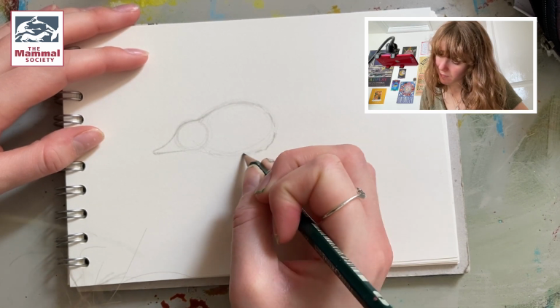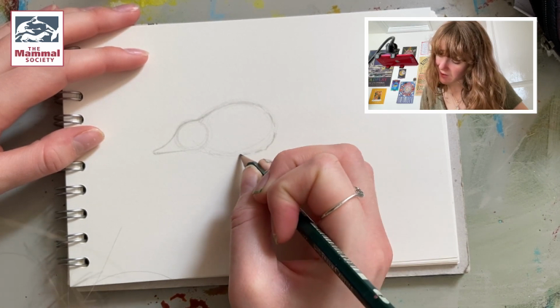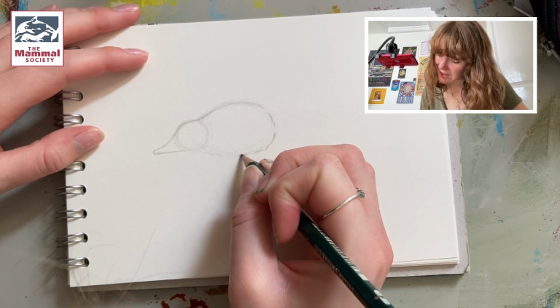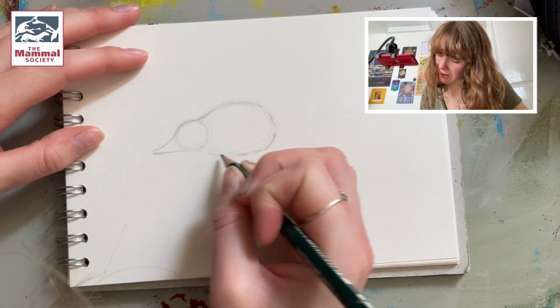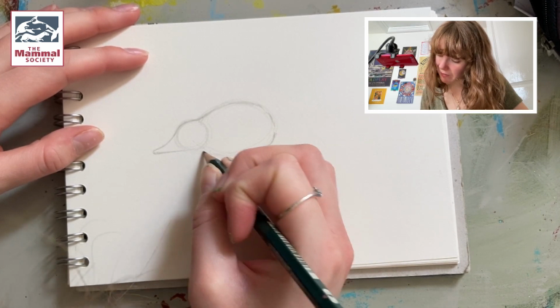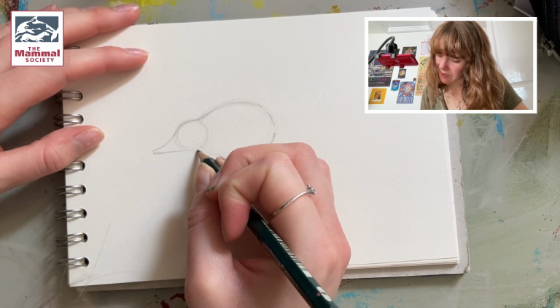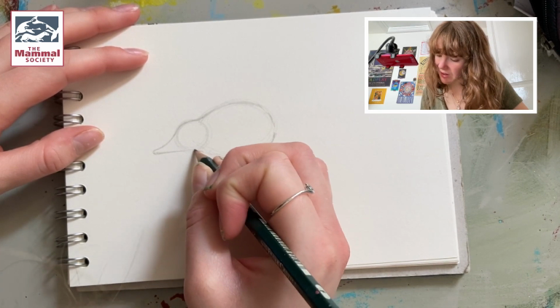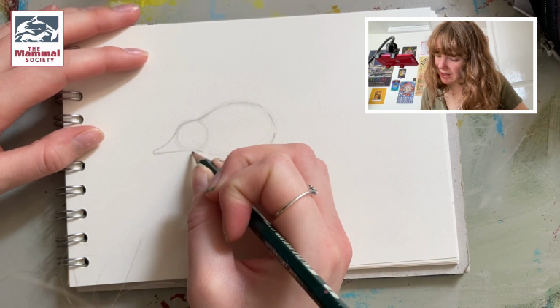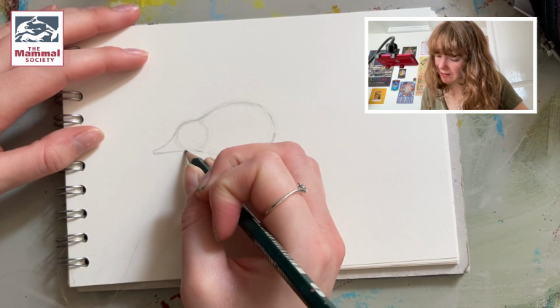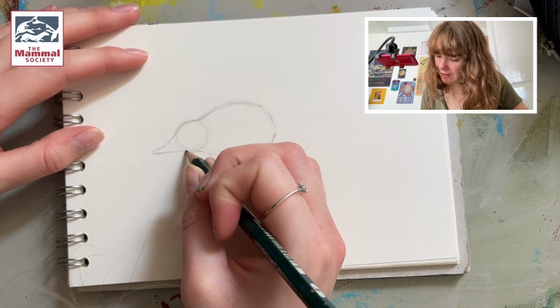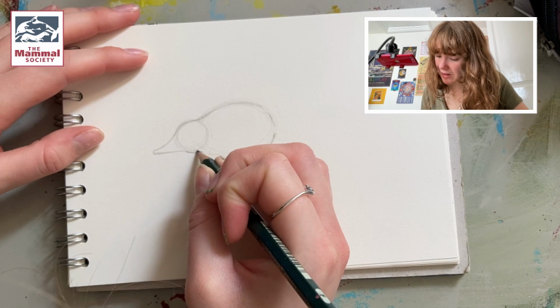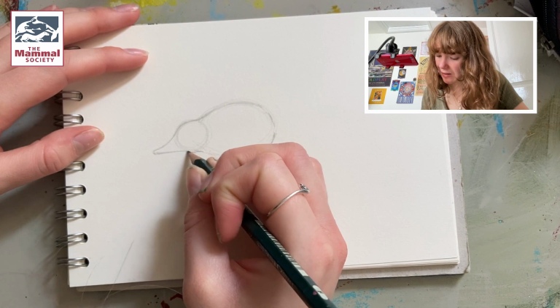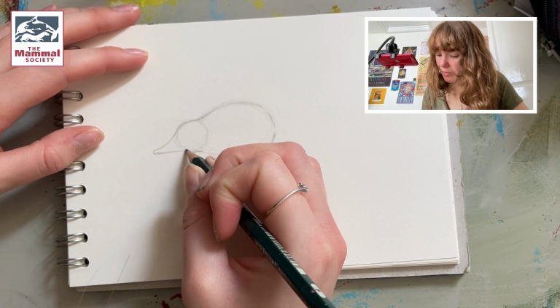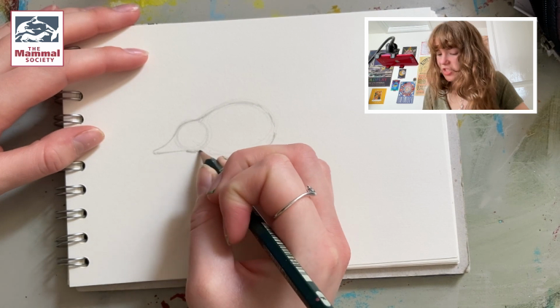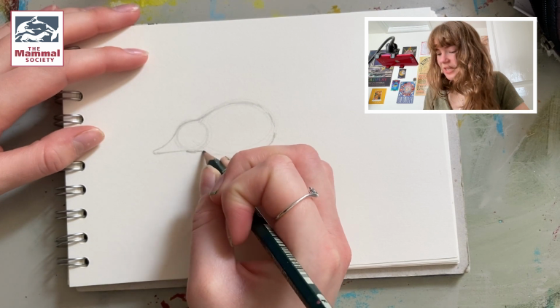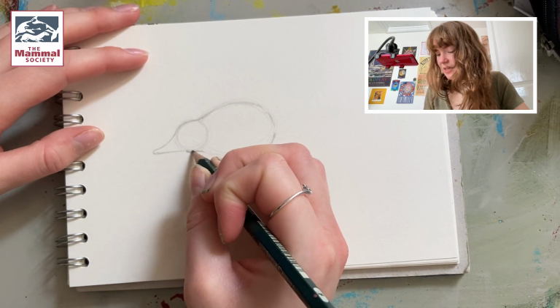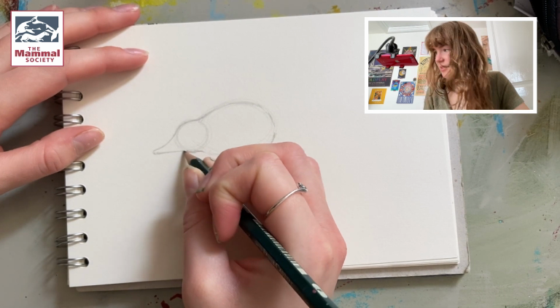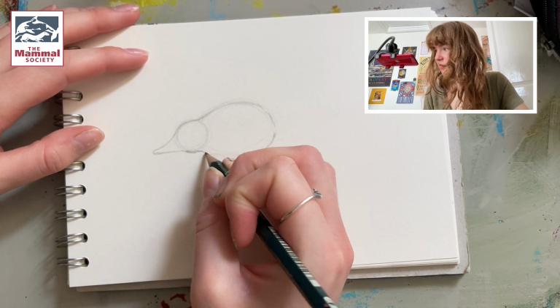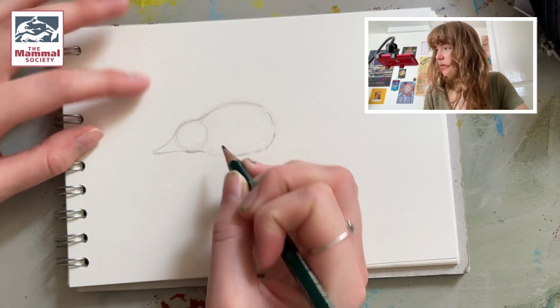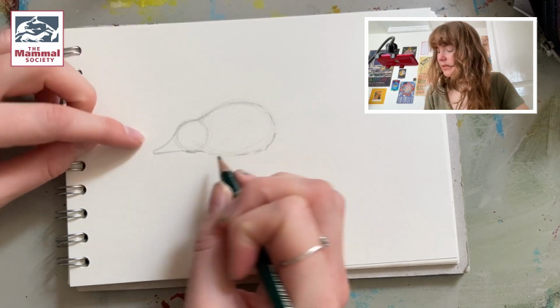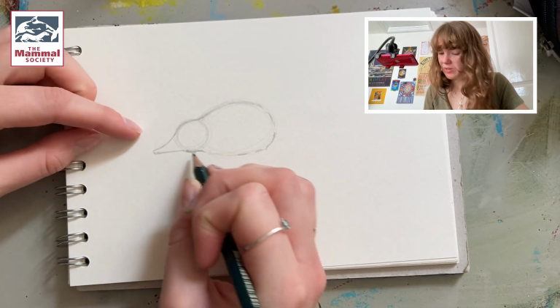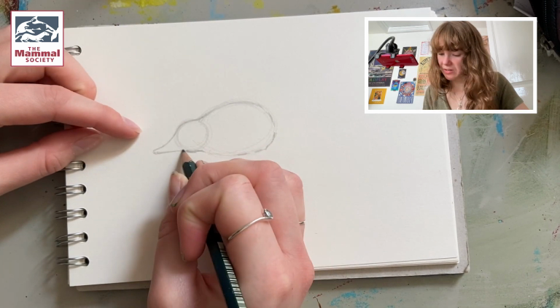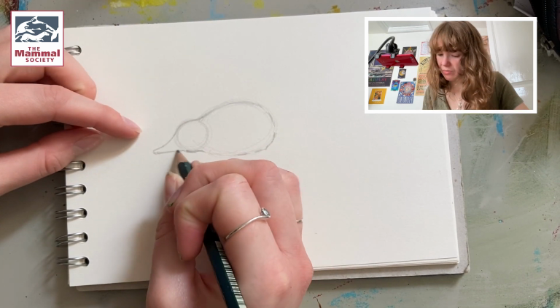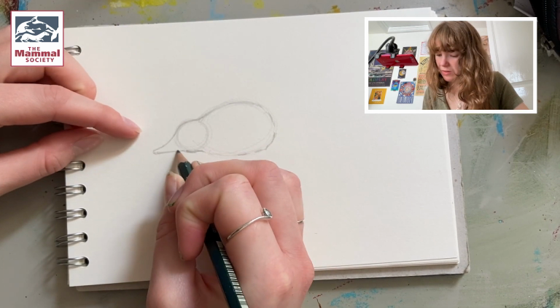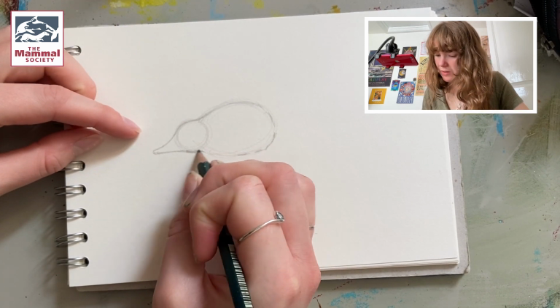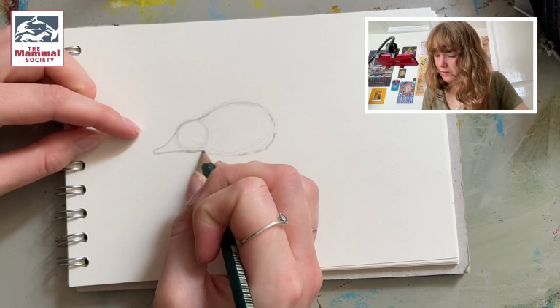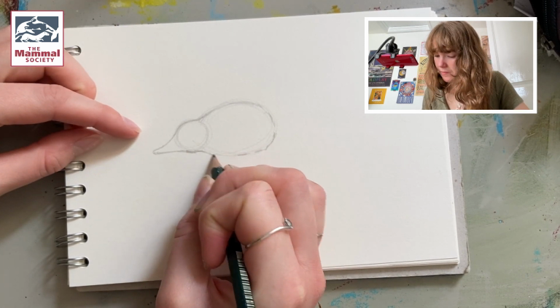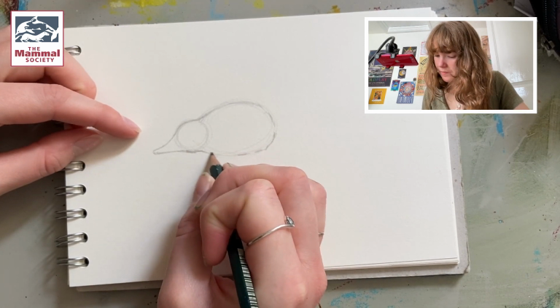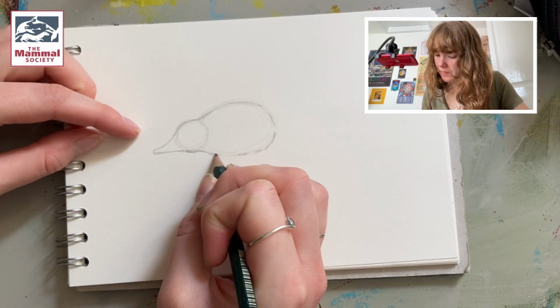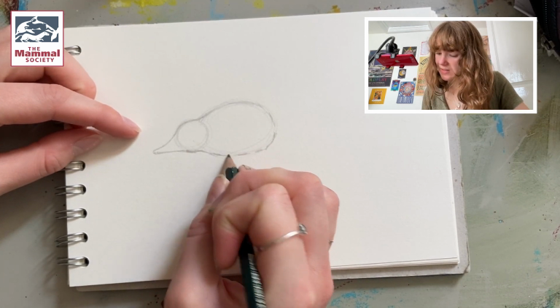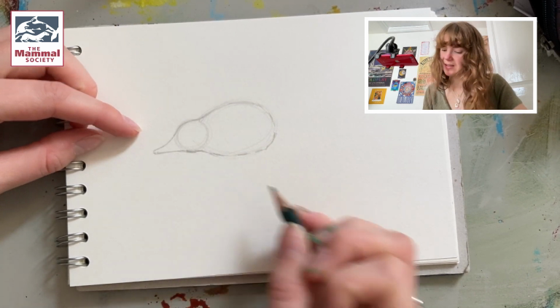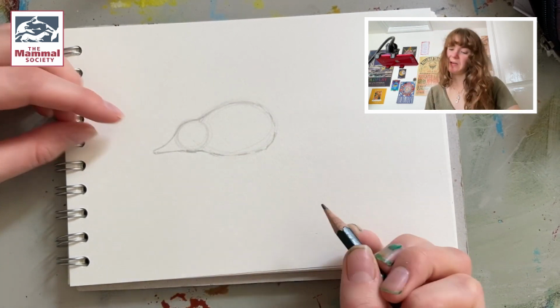And just leave a couple of gaps for the legs, and give it a little bit of a cheek here — so just follow down with a circle just like so.